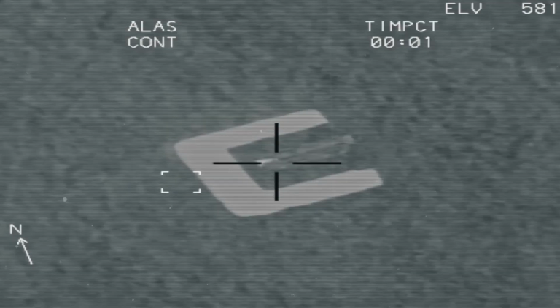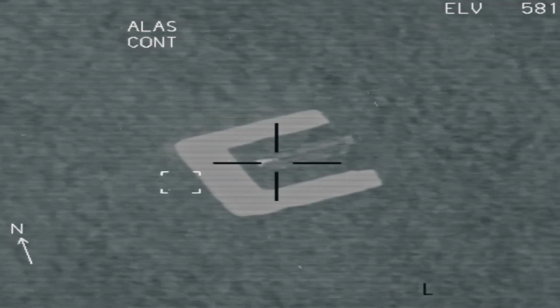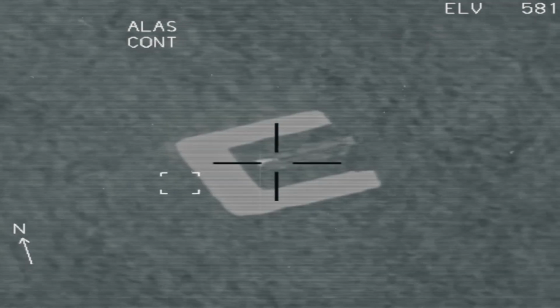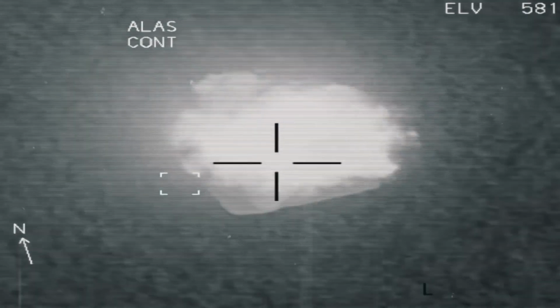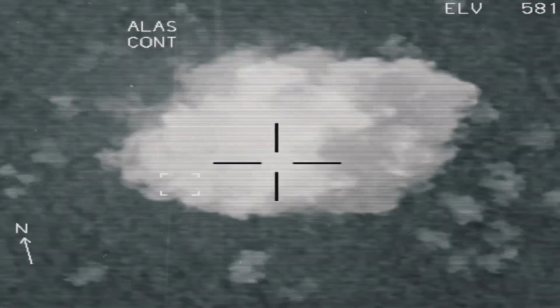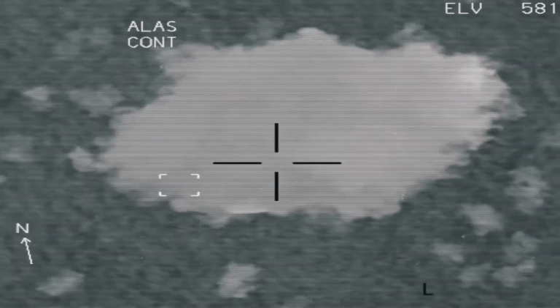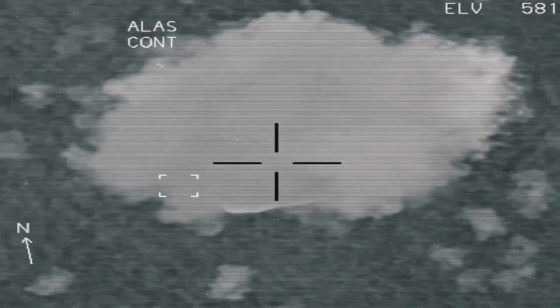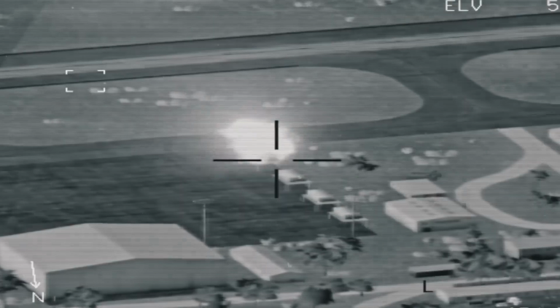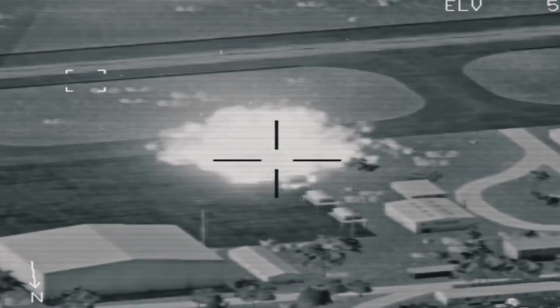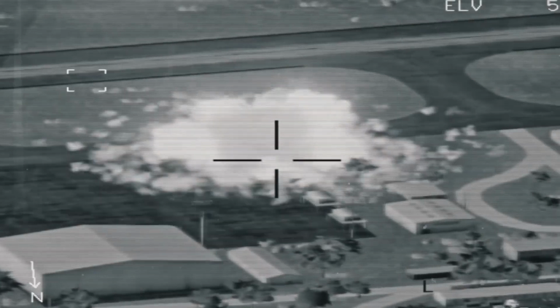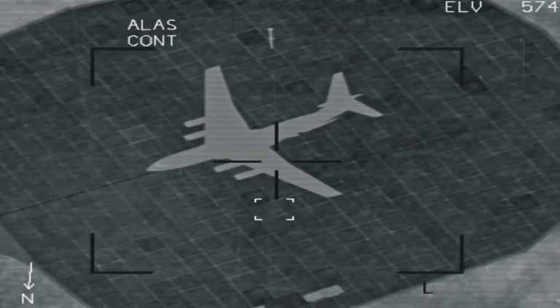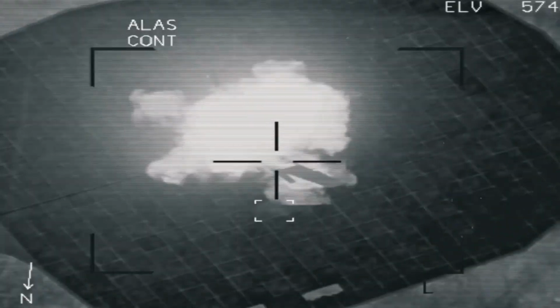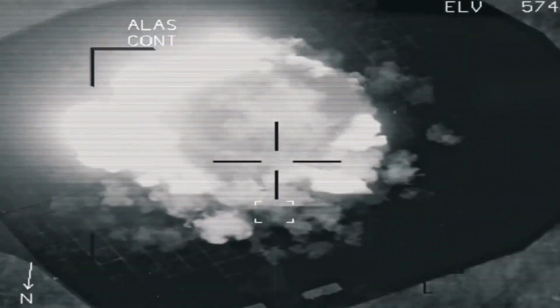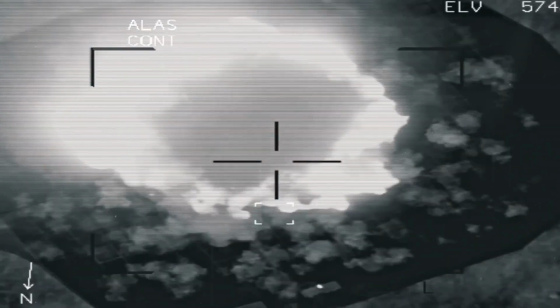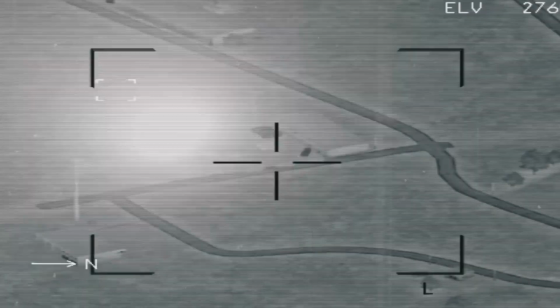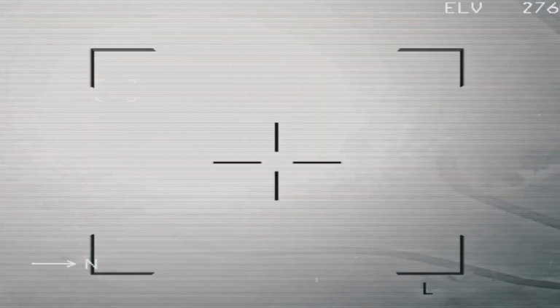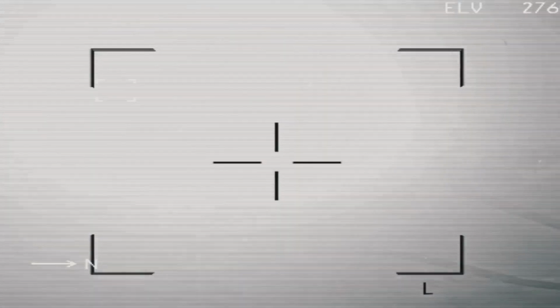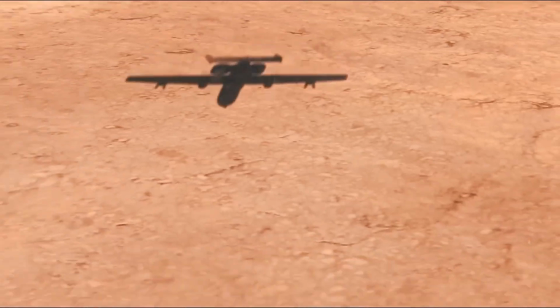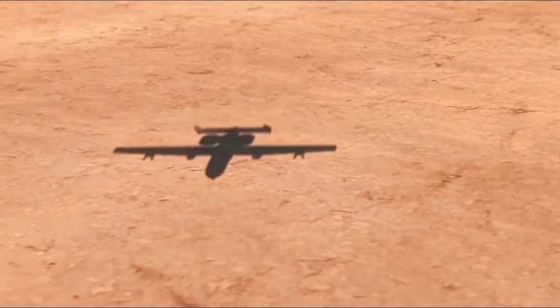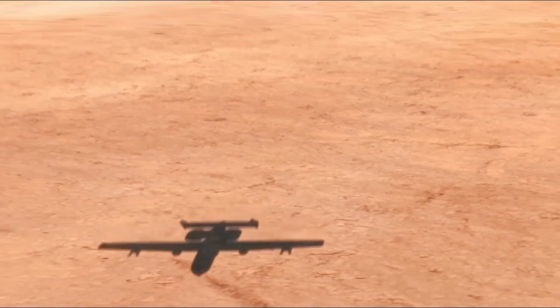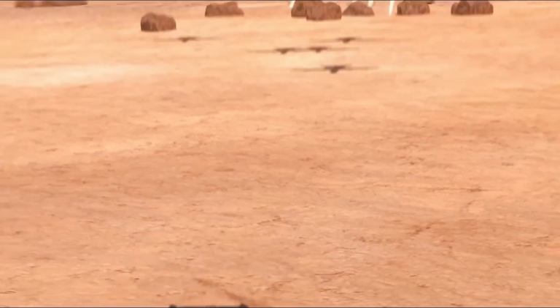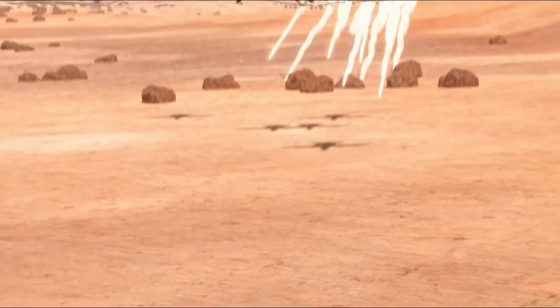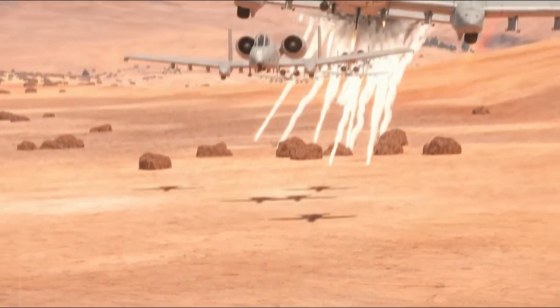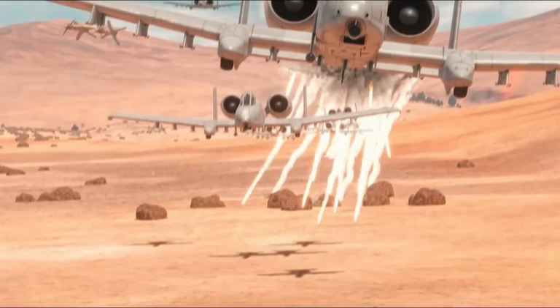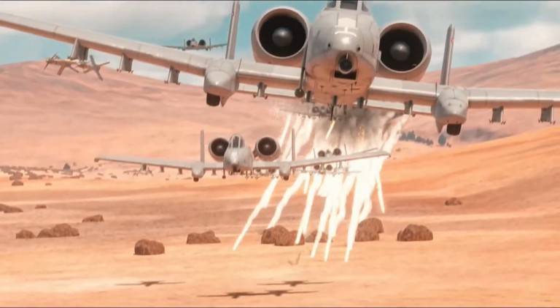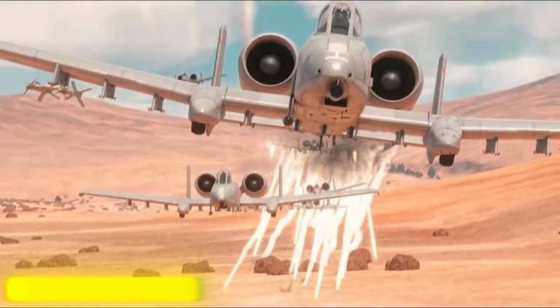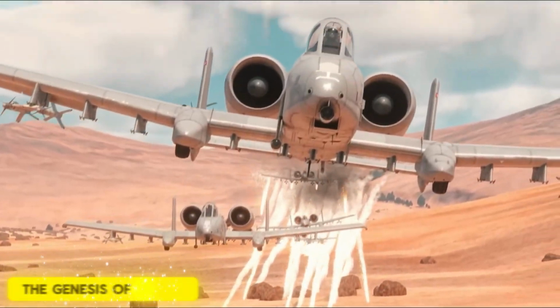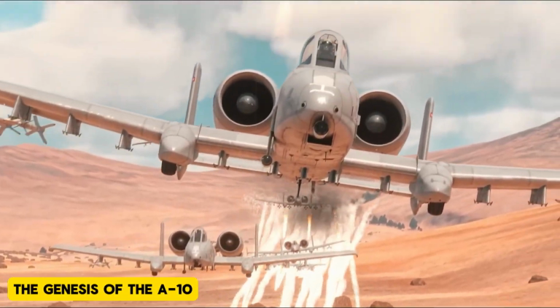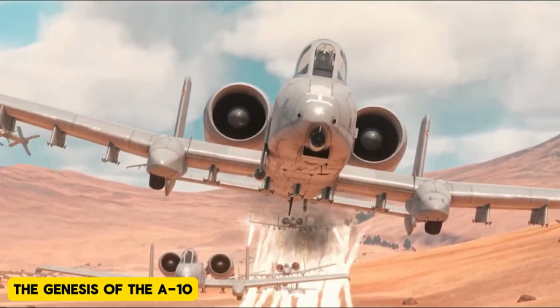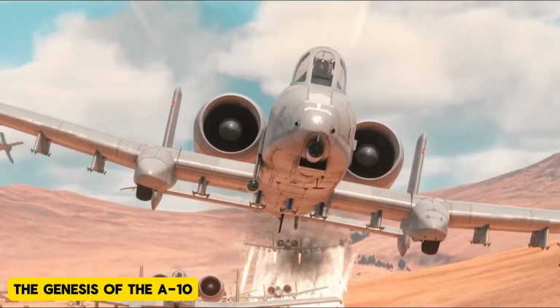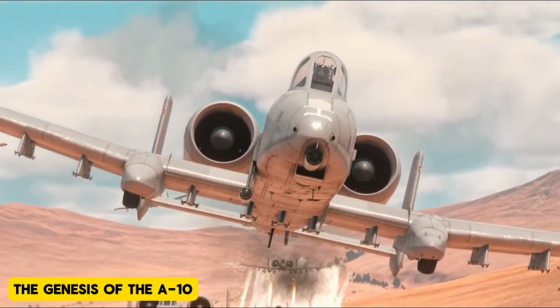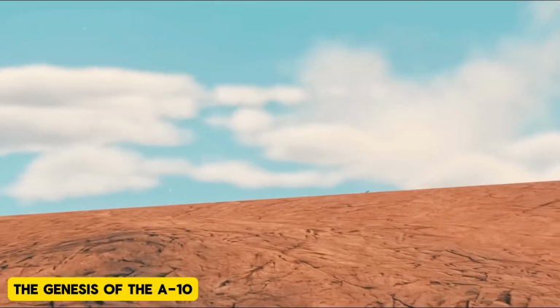Surprisingly, the A-10's unique design and attributes might just make it an ideal contender for this new role. The genesis of the A-10.